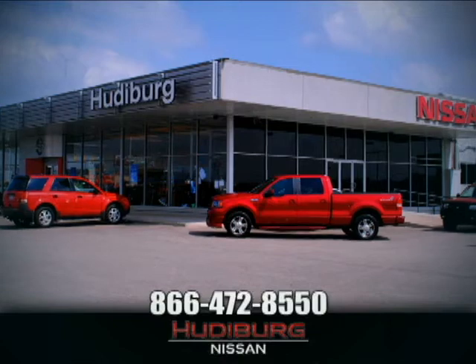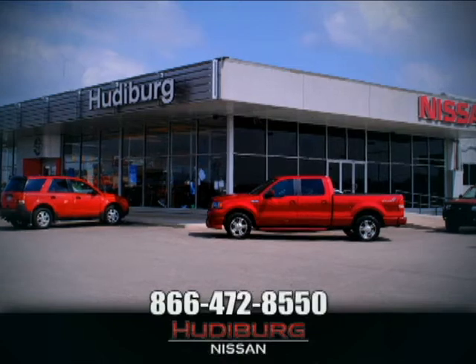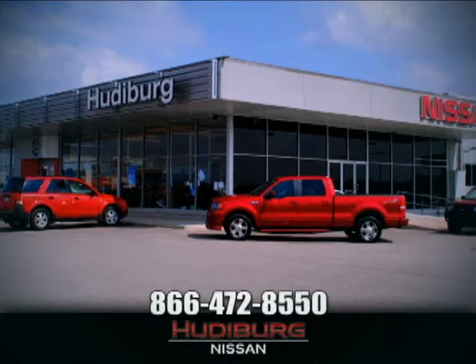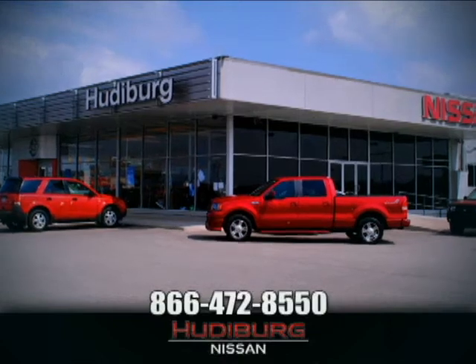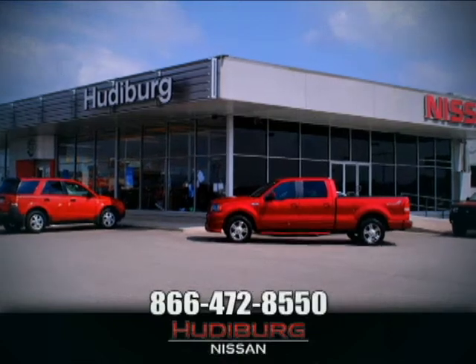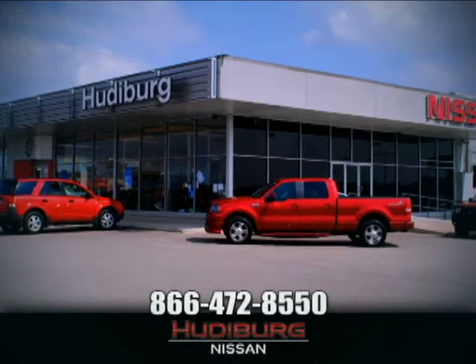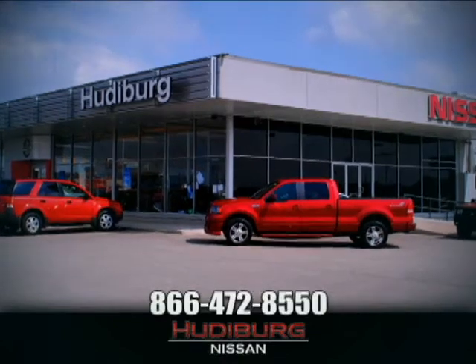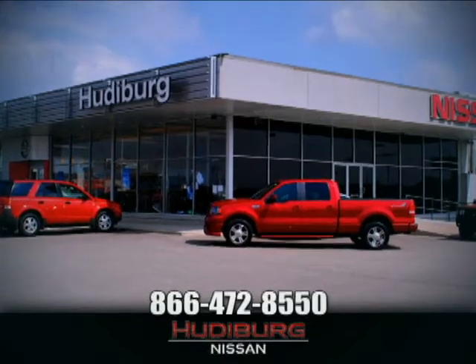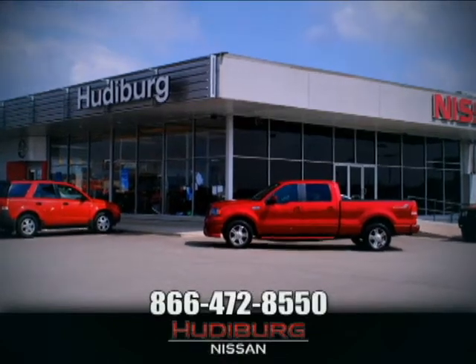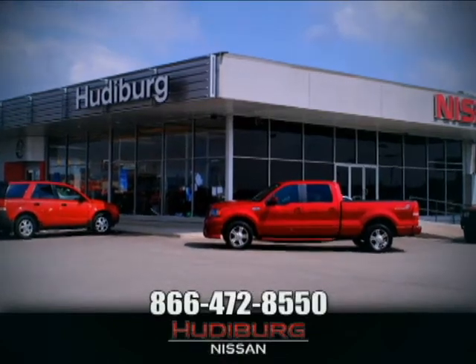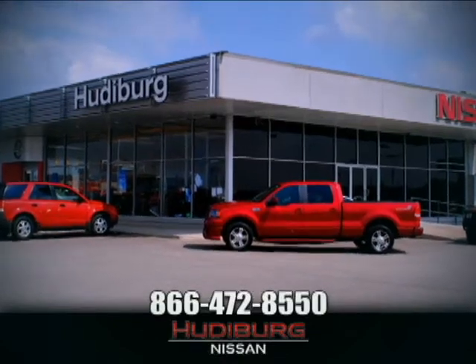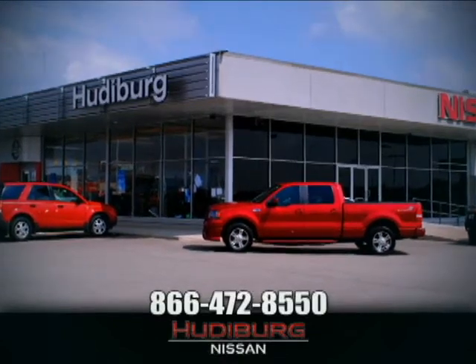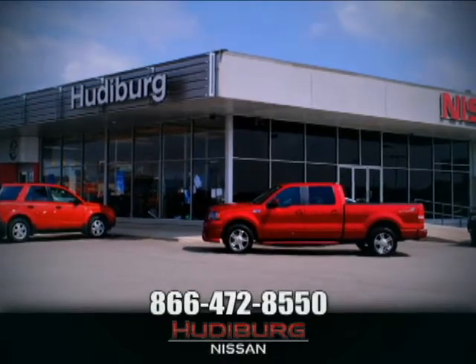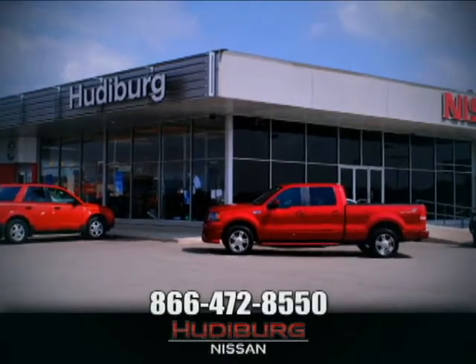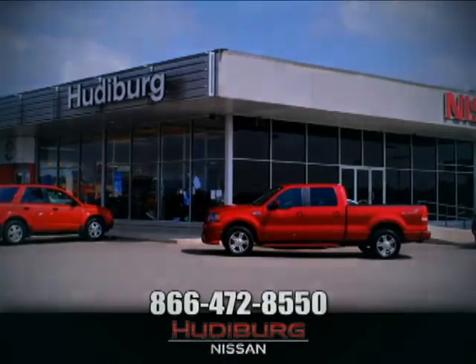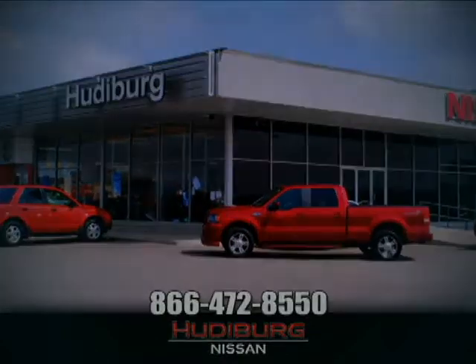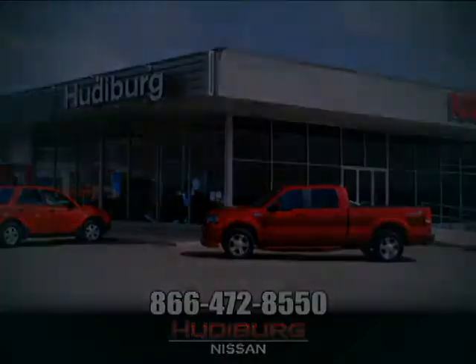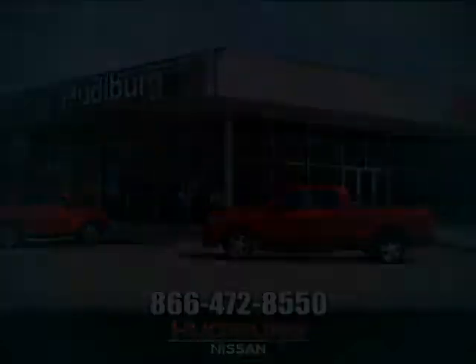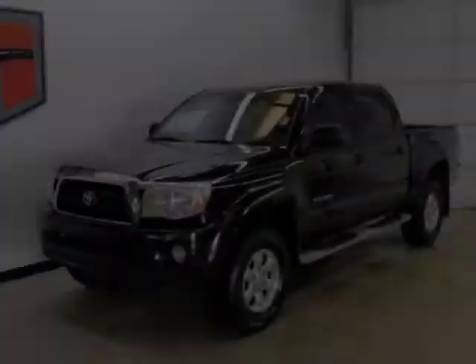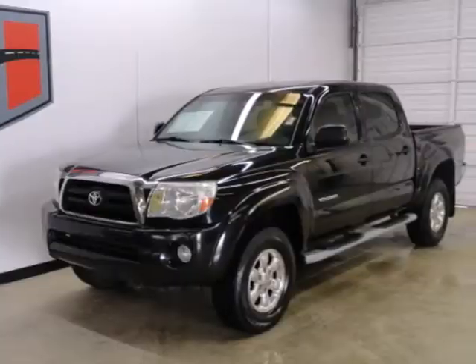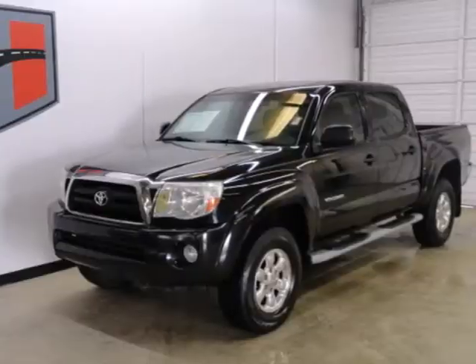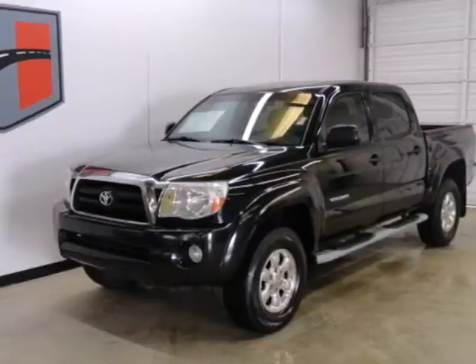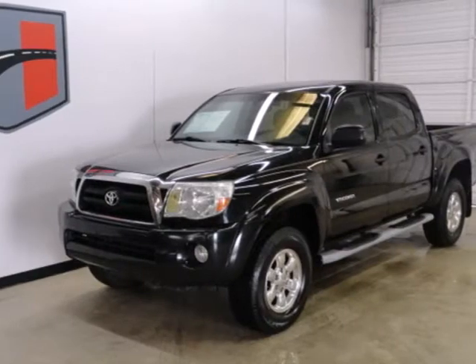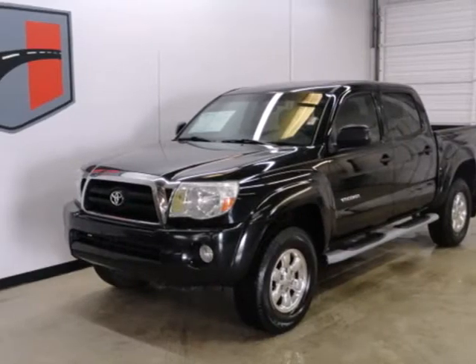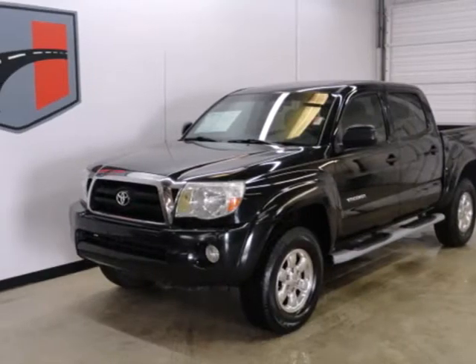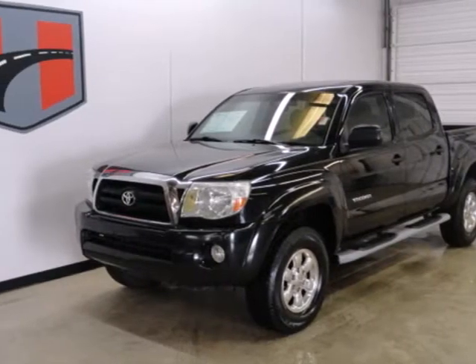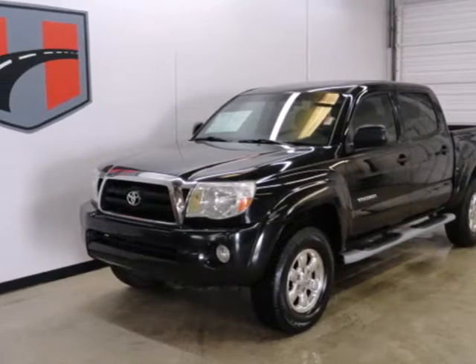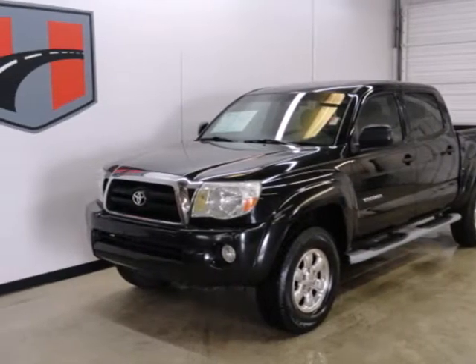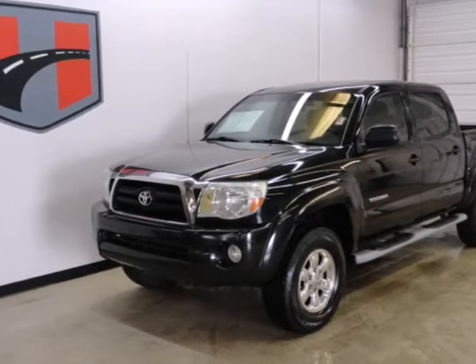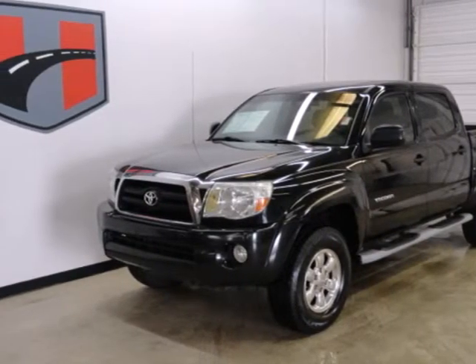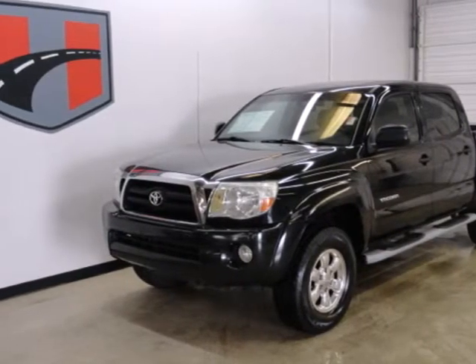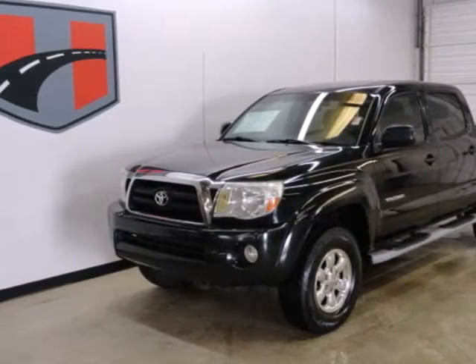At Hudiburg Nissan, we'll give you more! Here's a 2006 Toyota Tacoma.